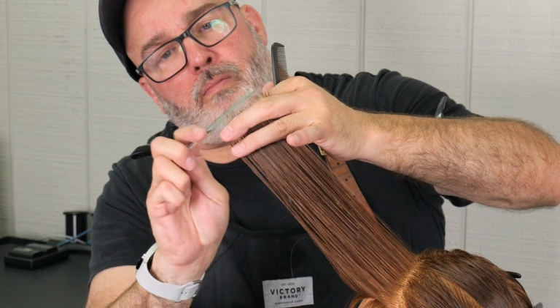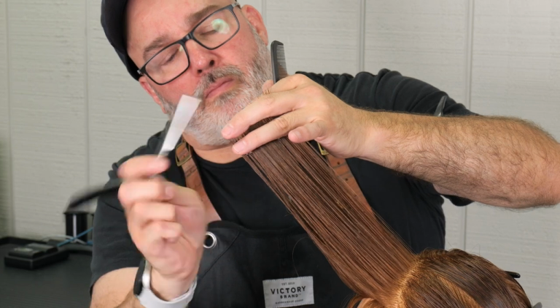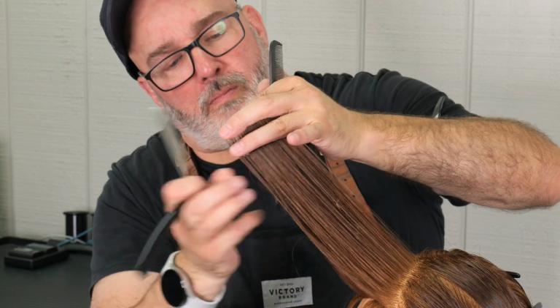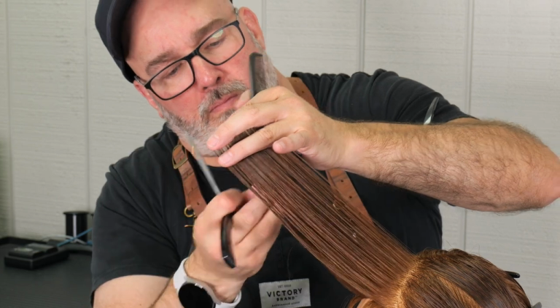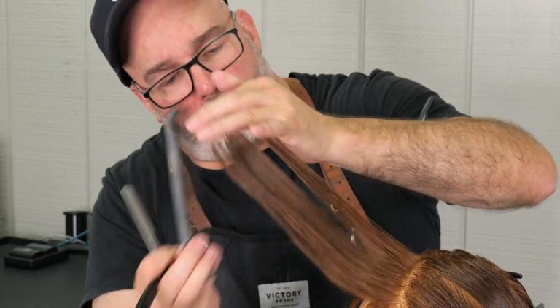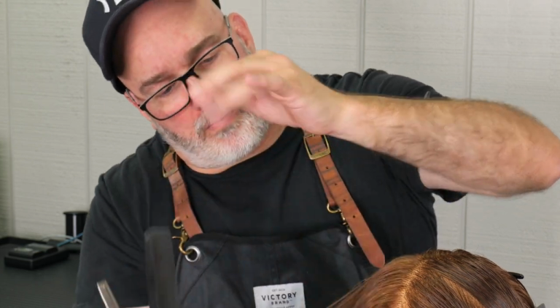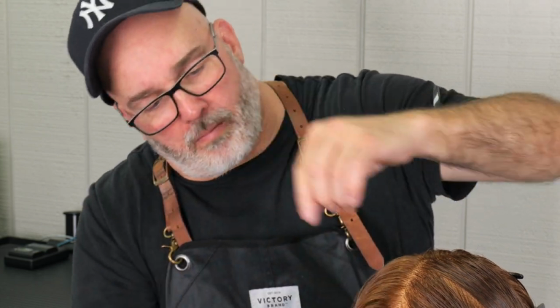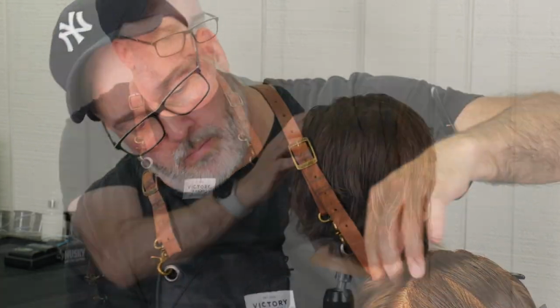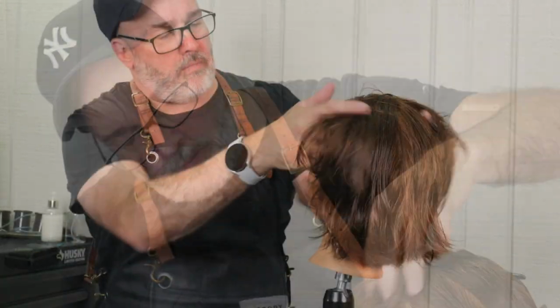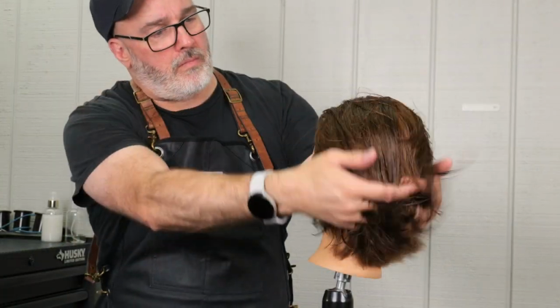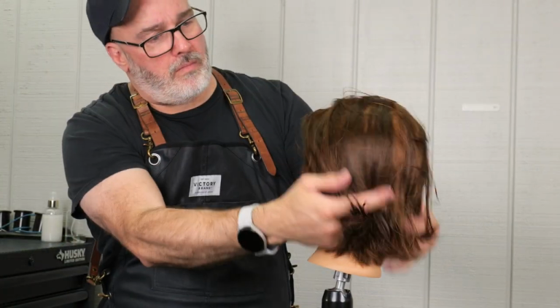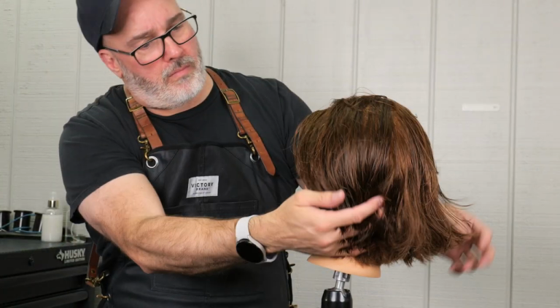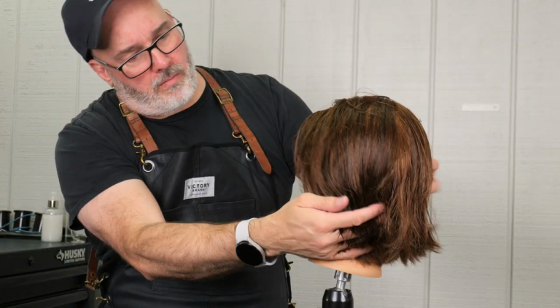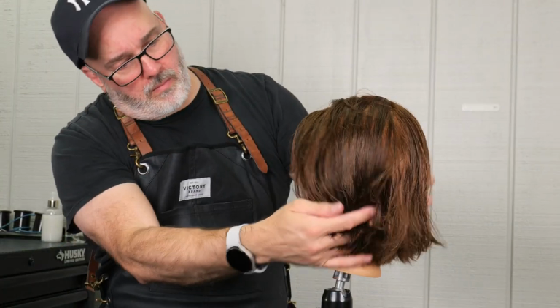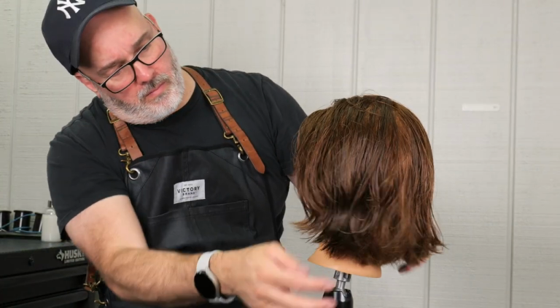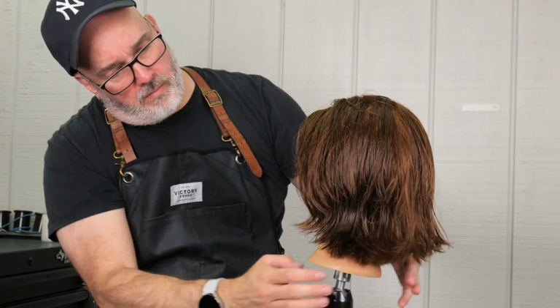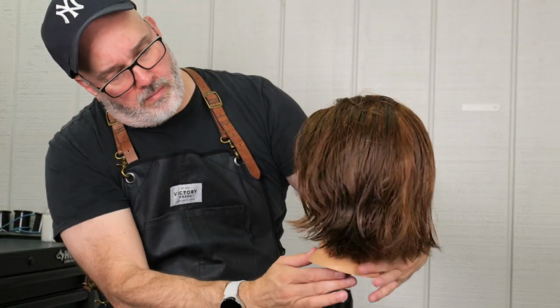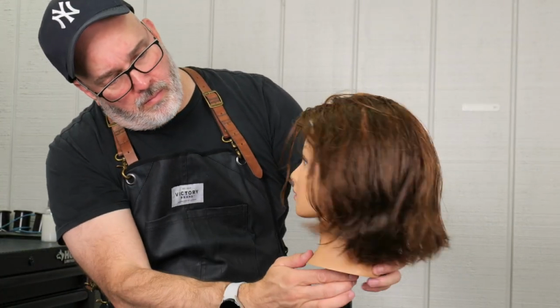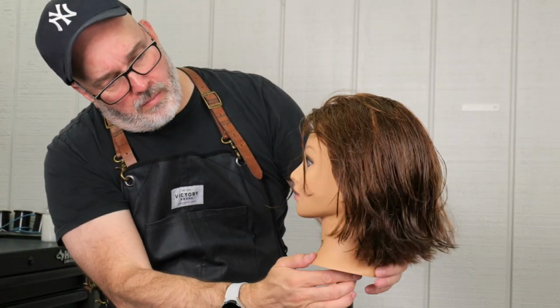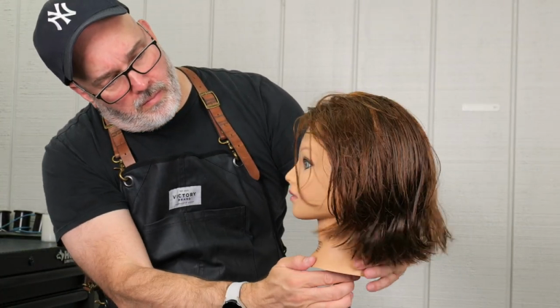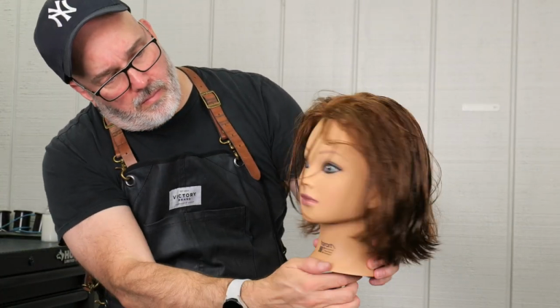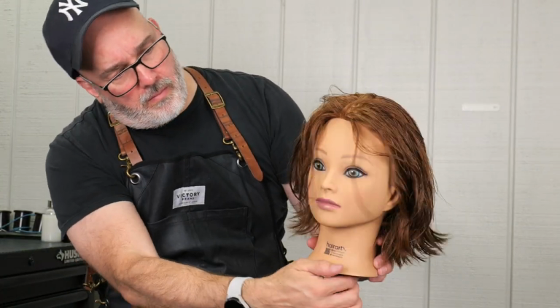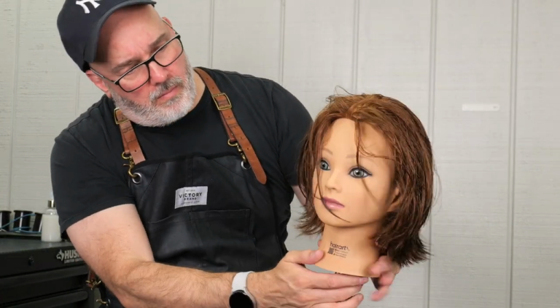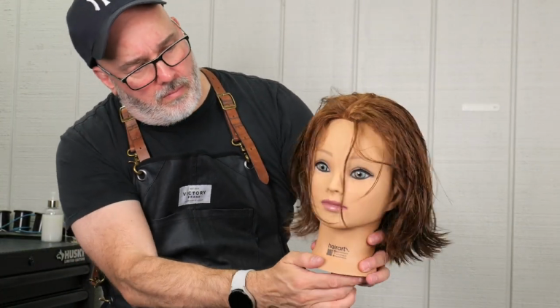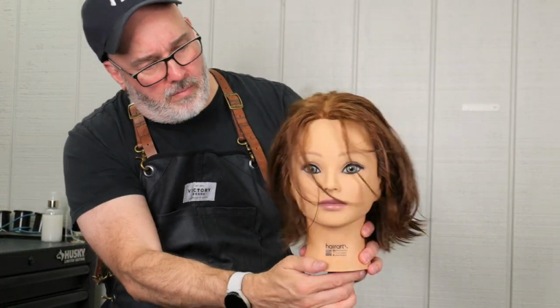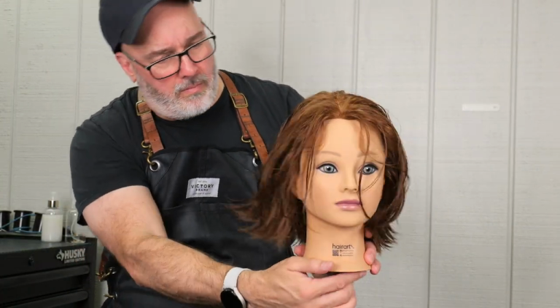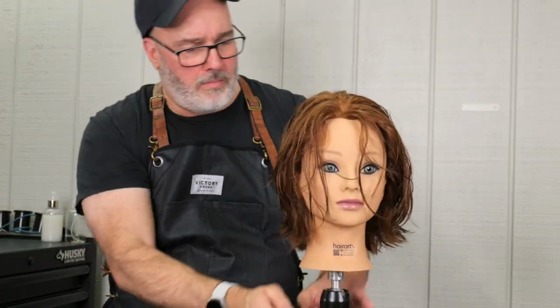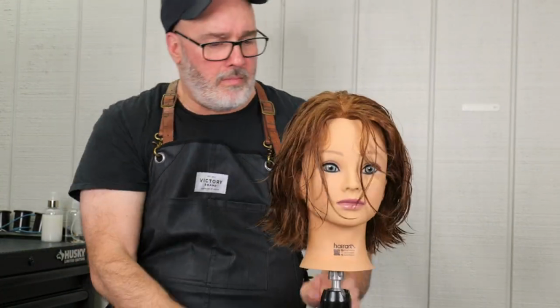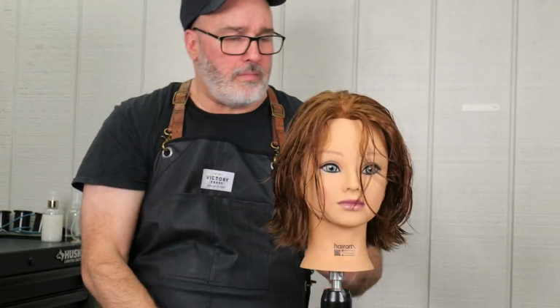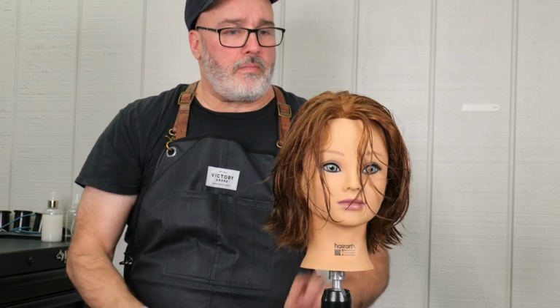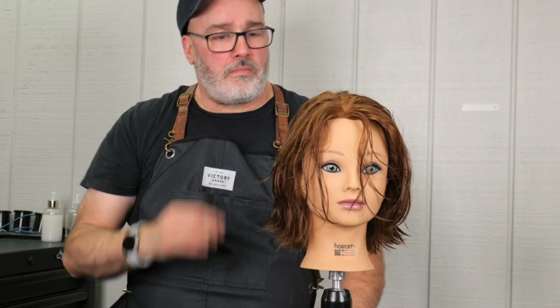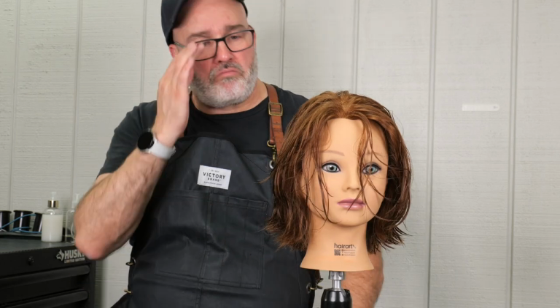Cleaning up any little bits, checking it — it's looking pretty good. I think it's time to style it.